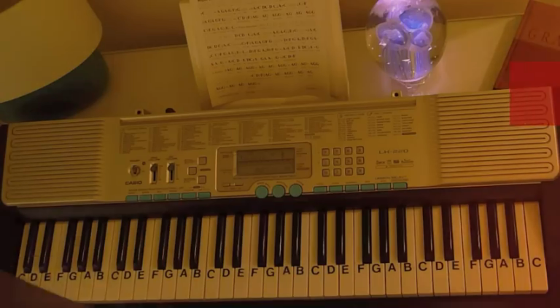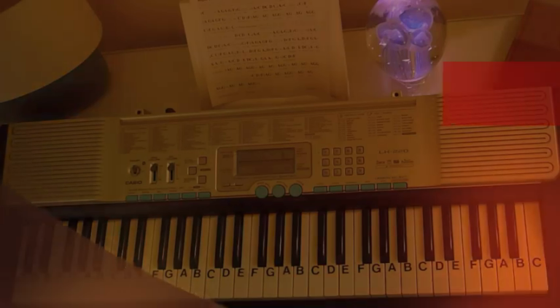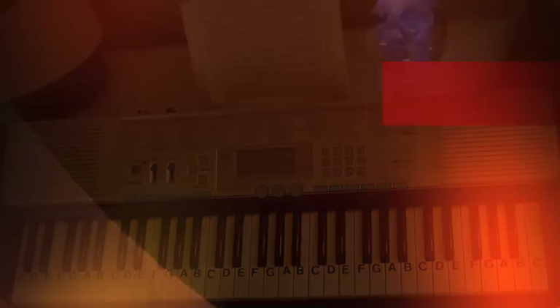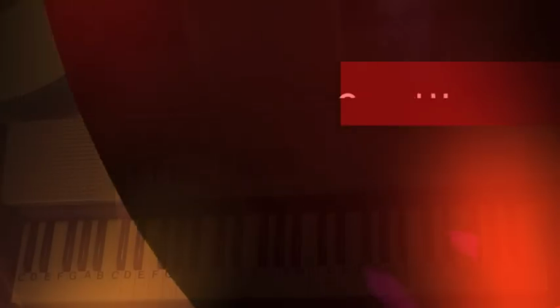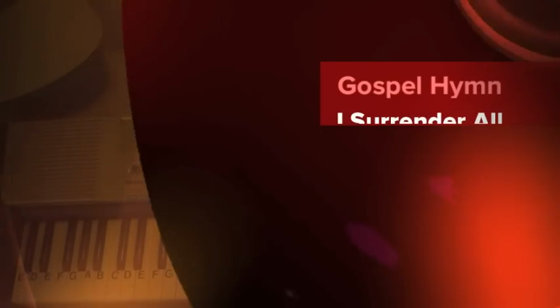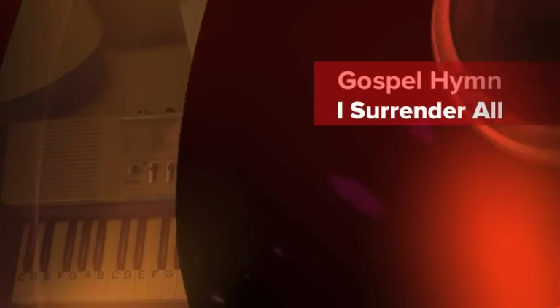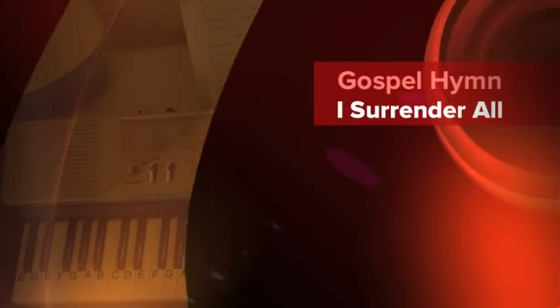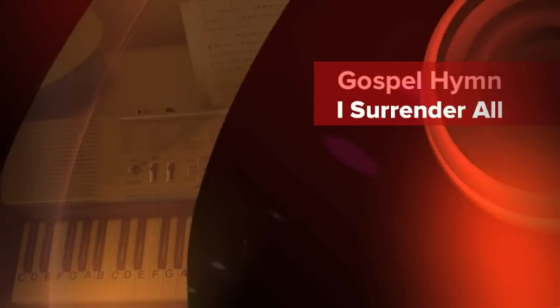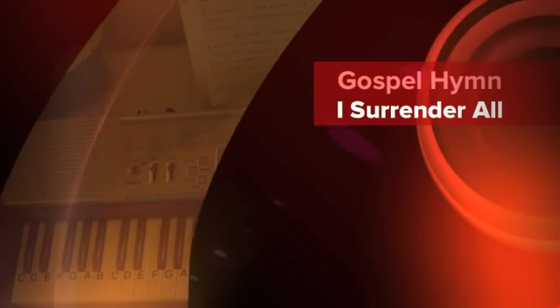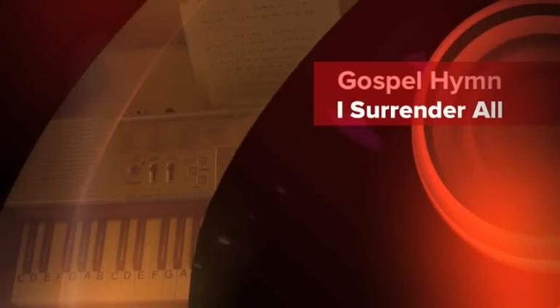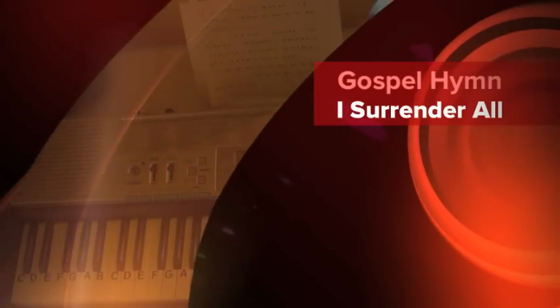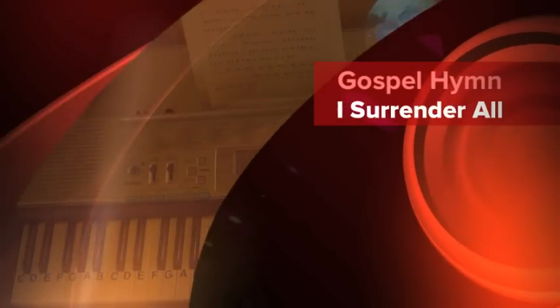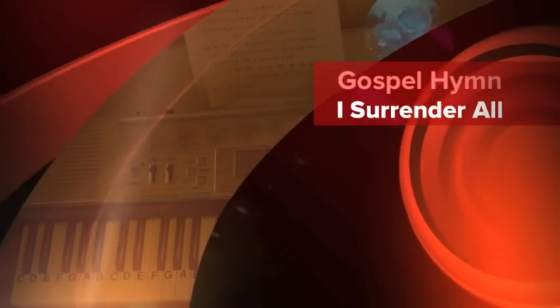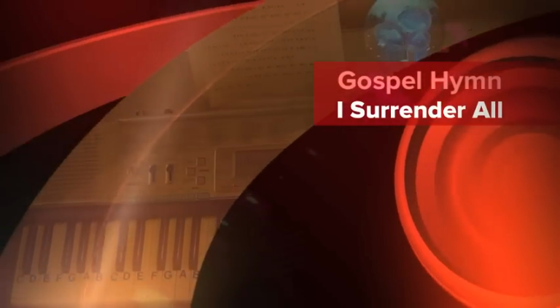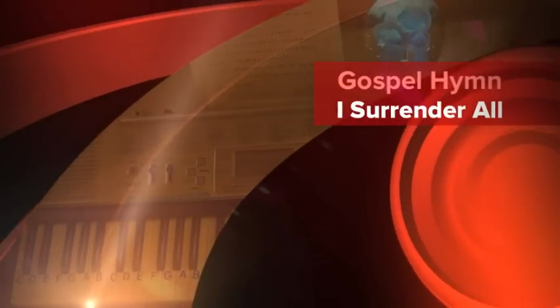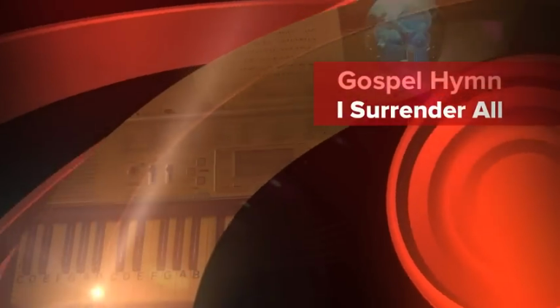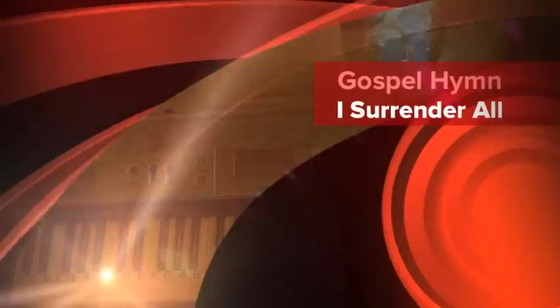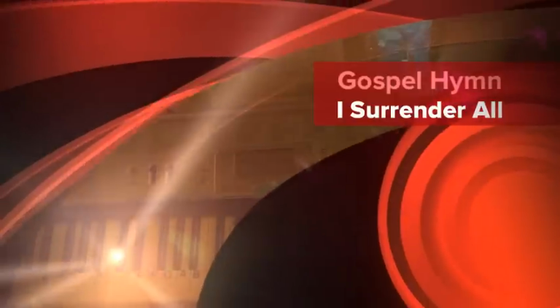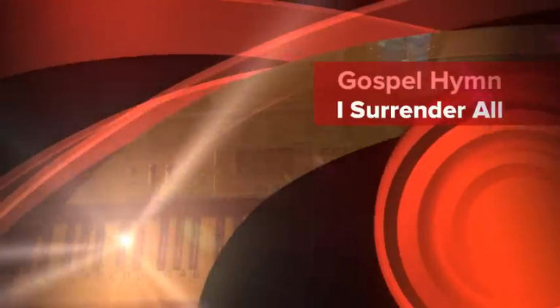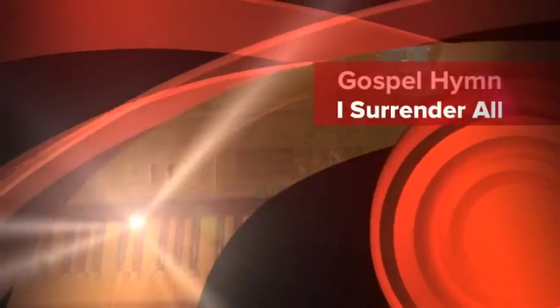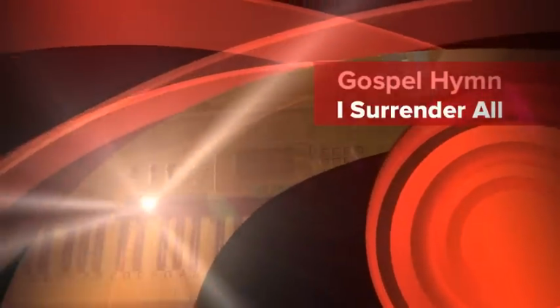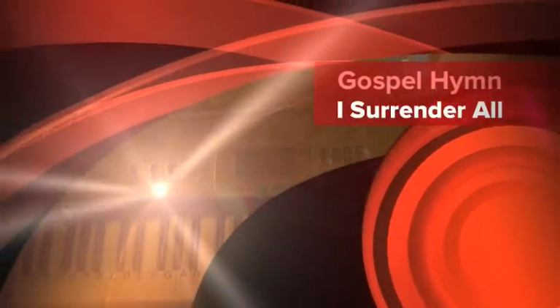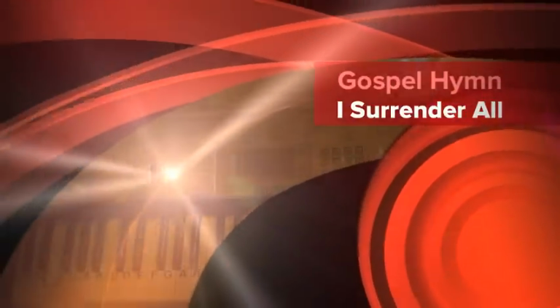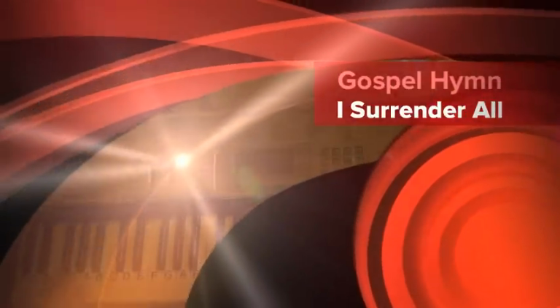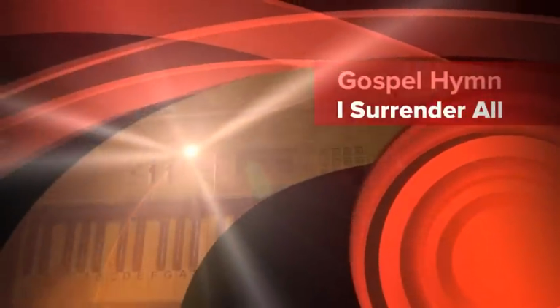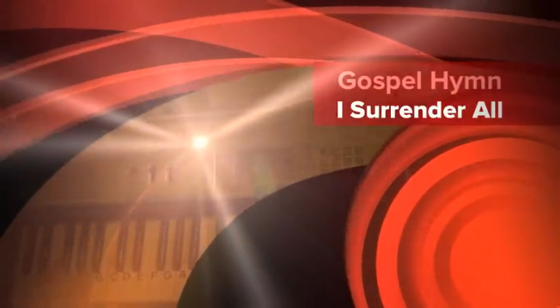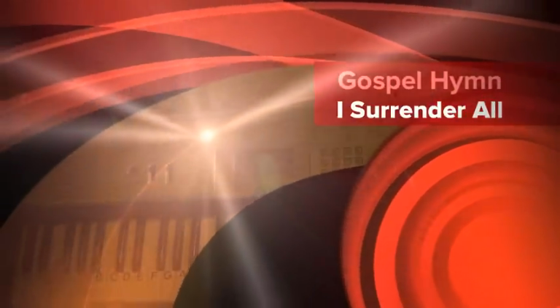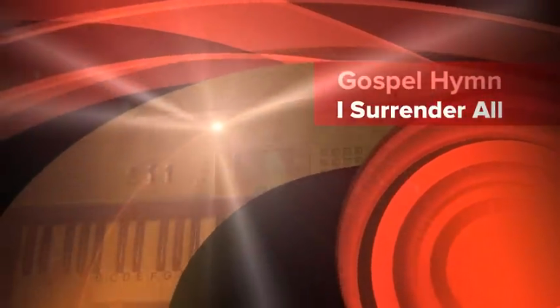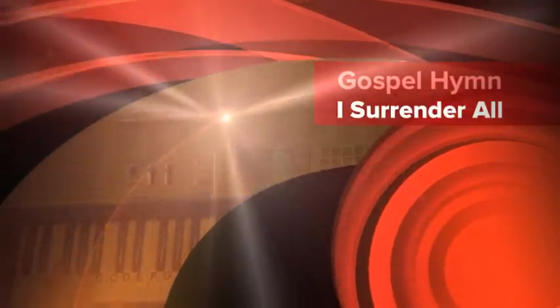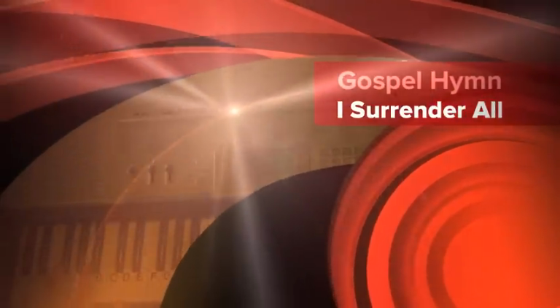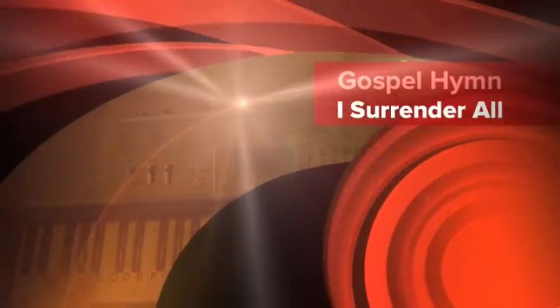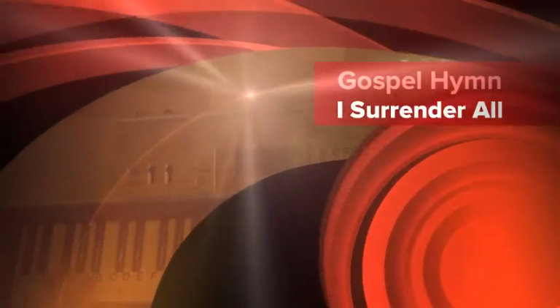I want to show you how to play the Gospel hymn, I Surrender All. I'm going to play it in the key of D.